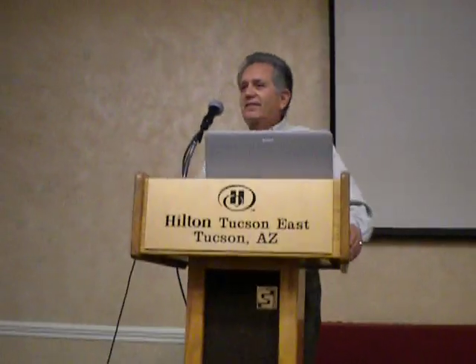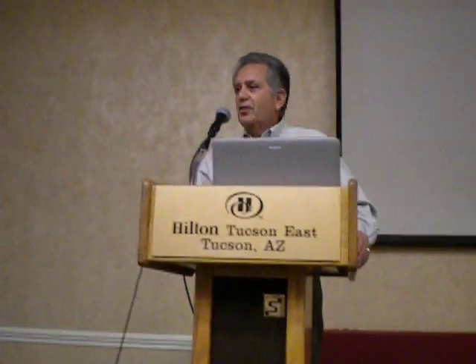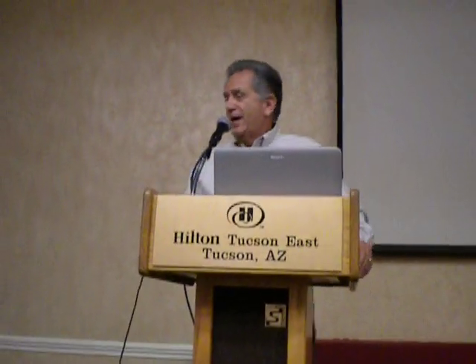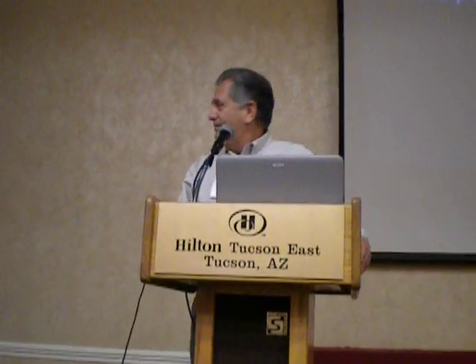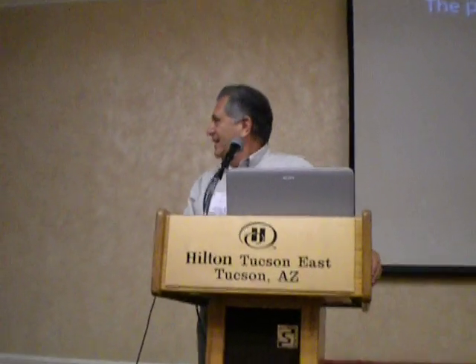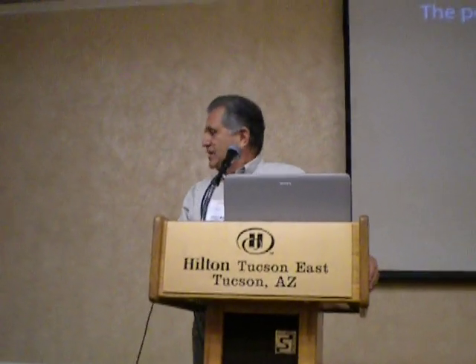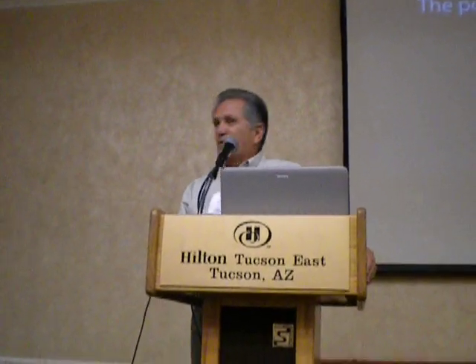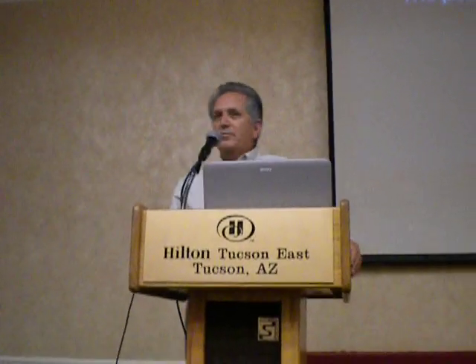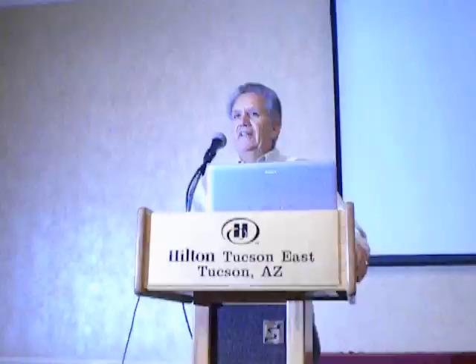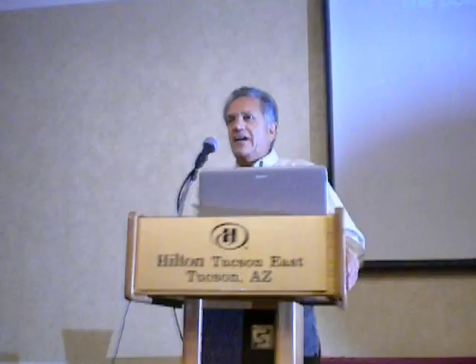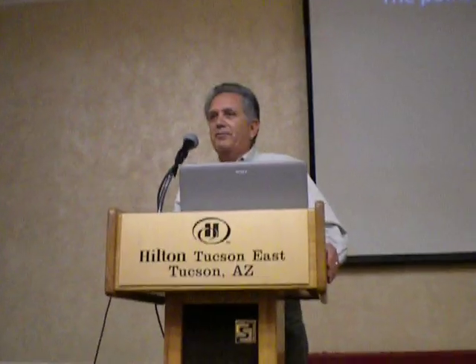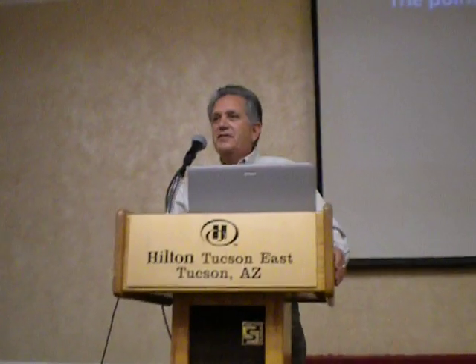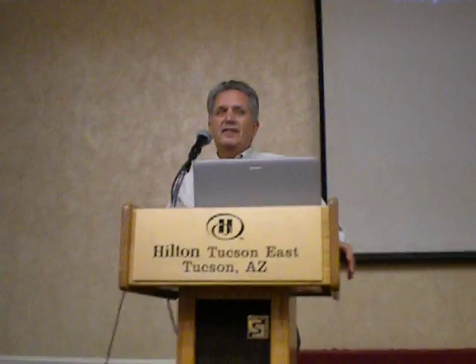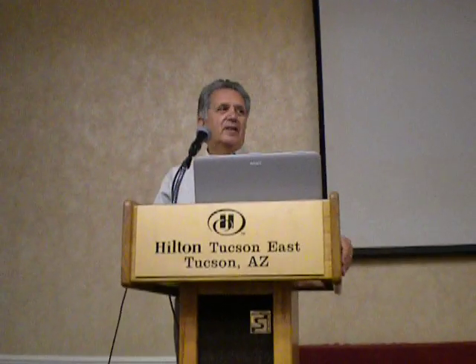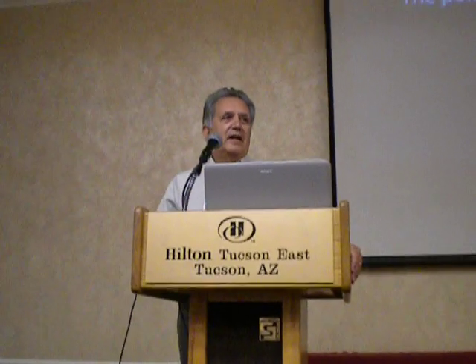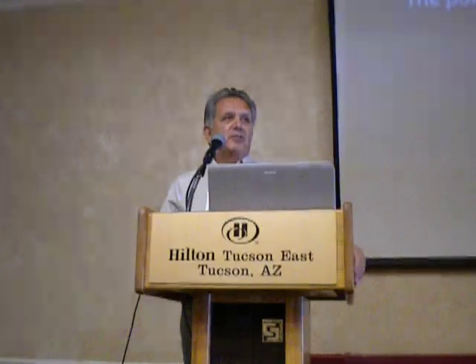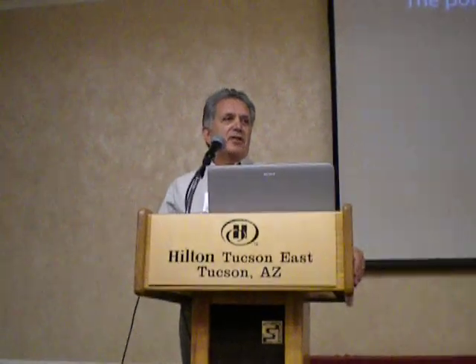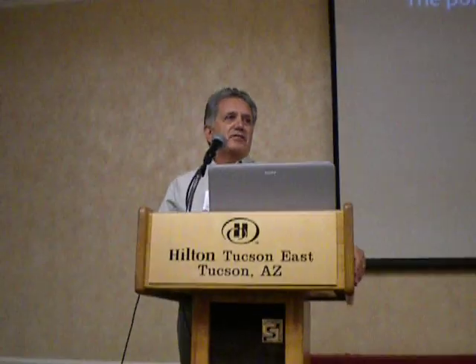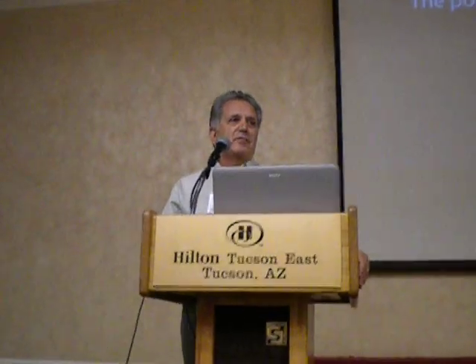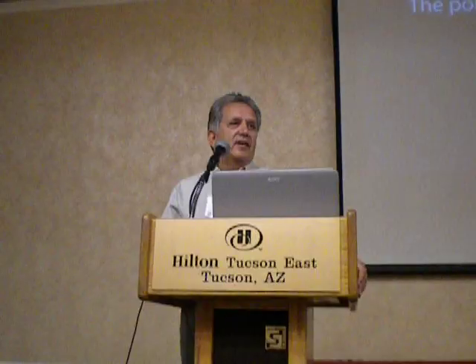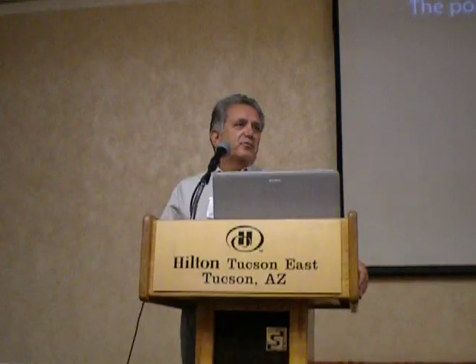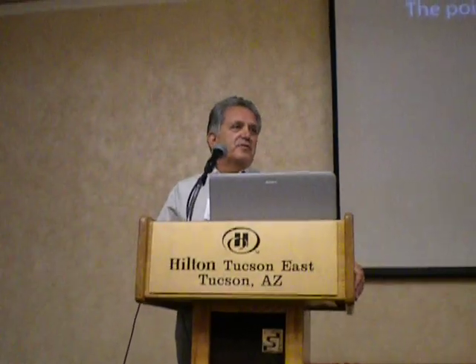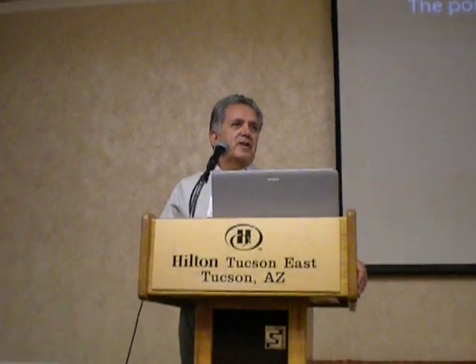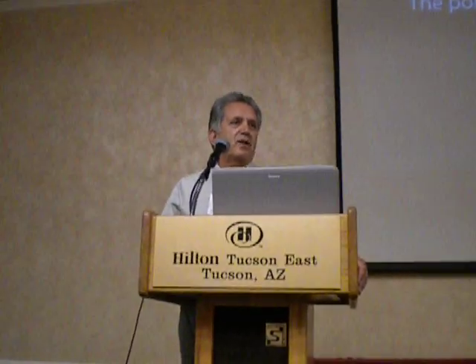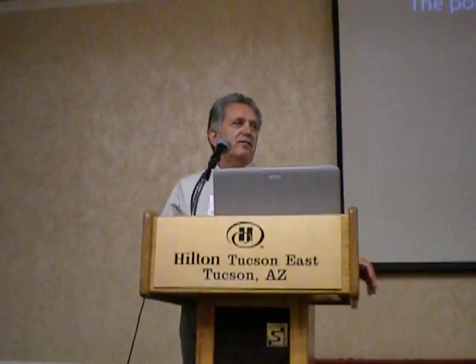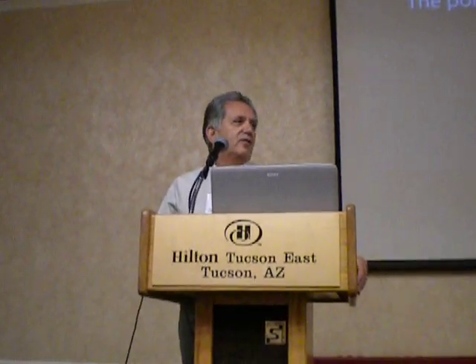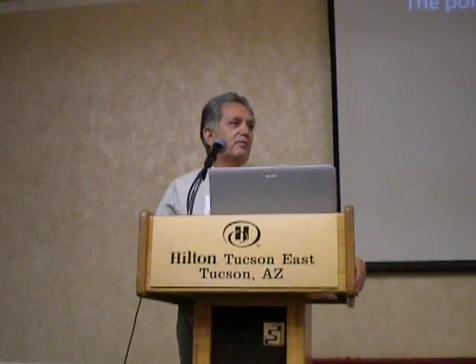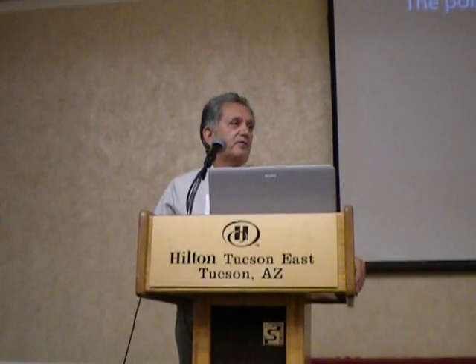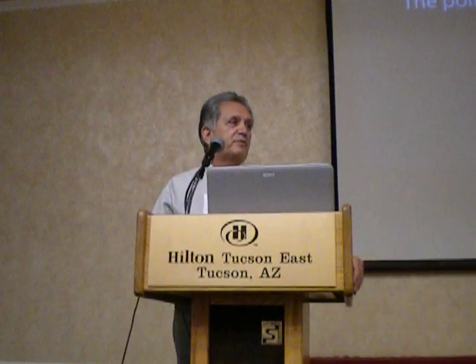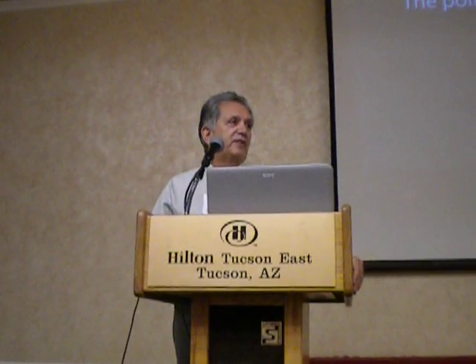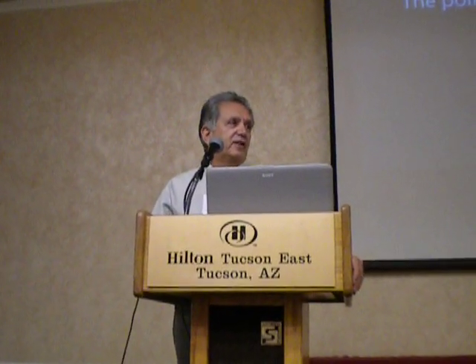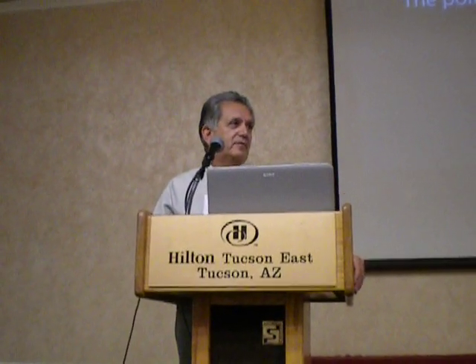Thank you, Bob, for your evening conference and being able to share some of the history of Celestron over its first 50 years.